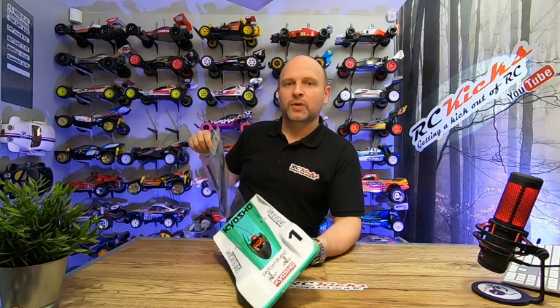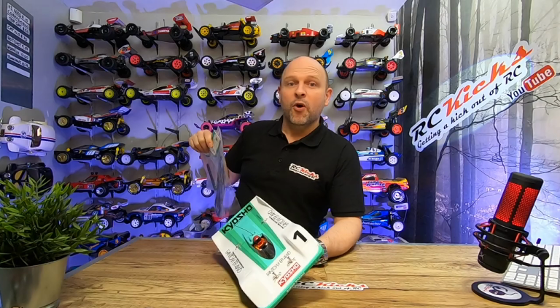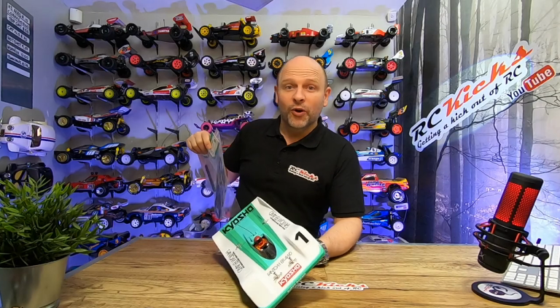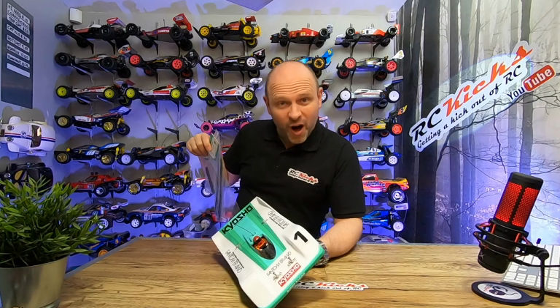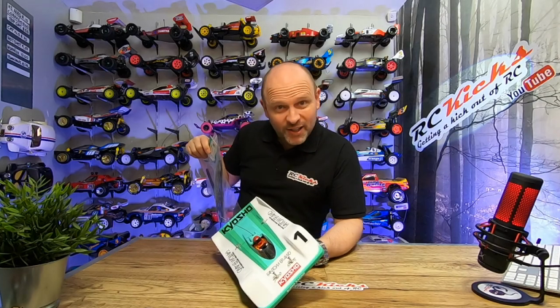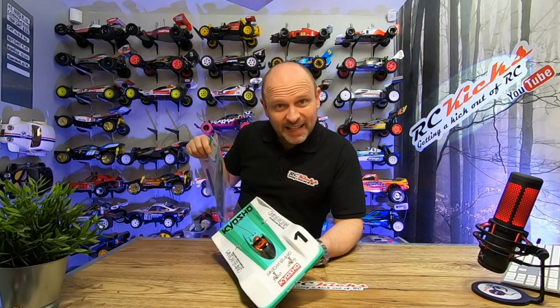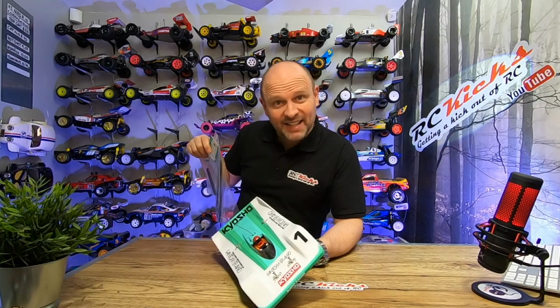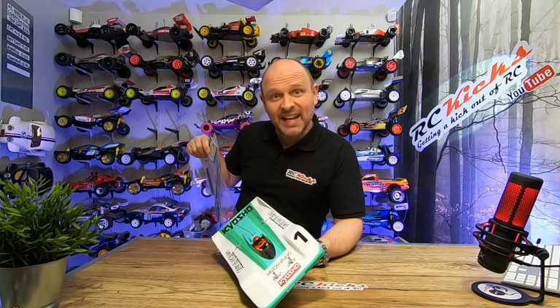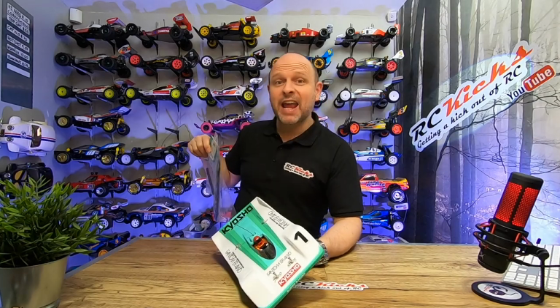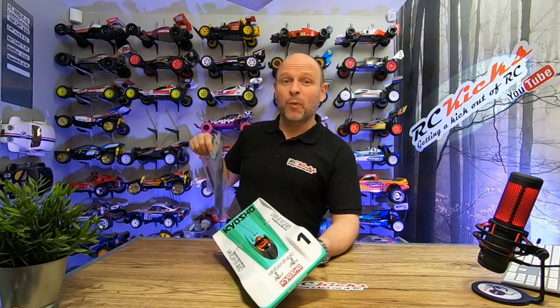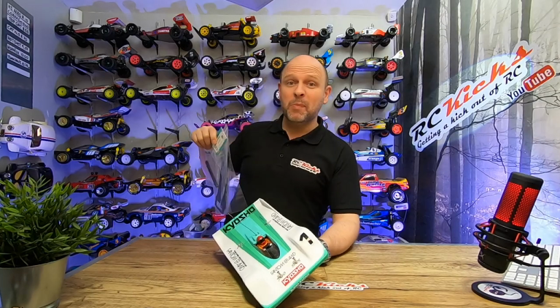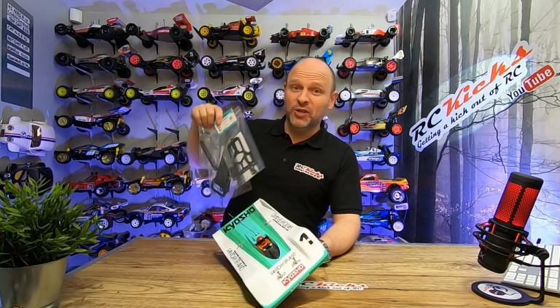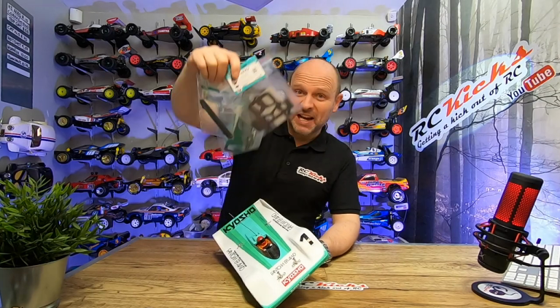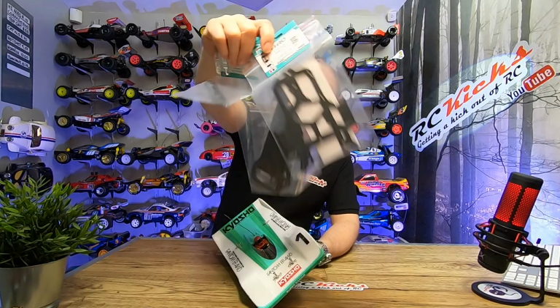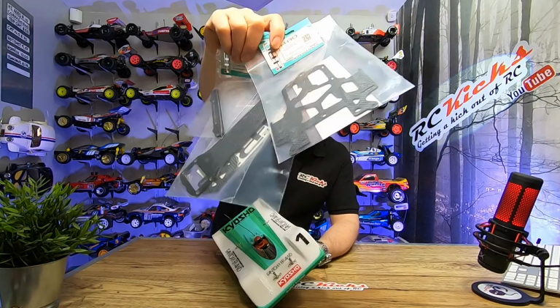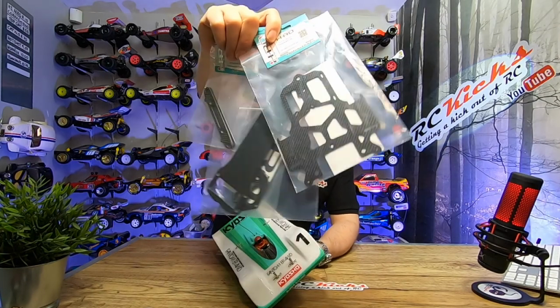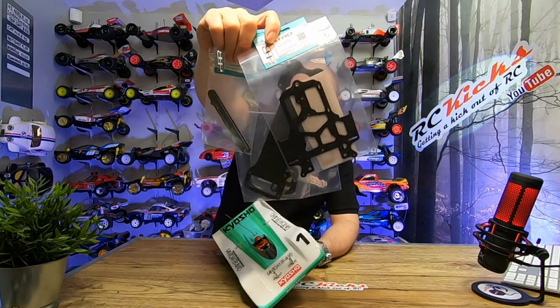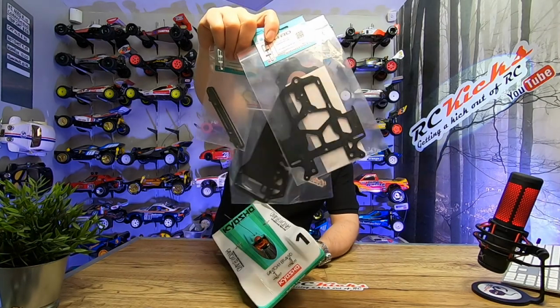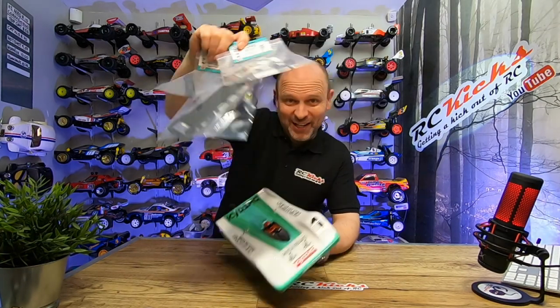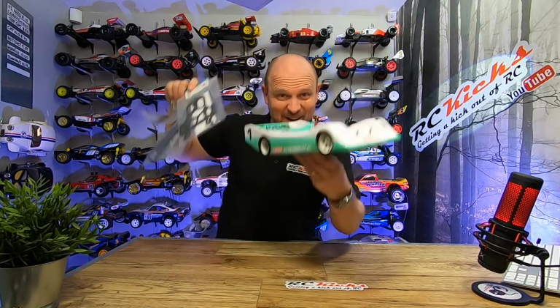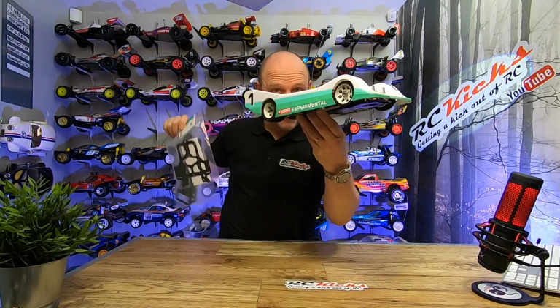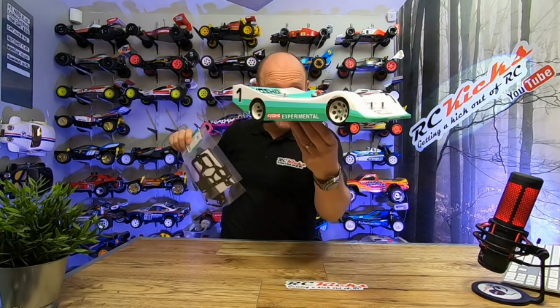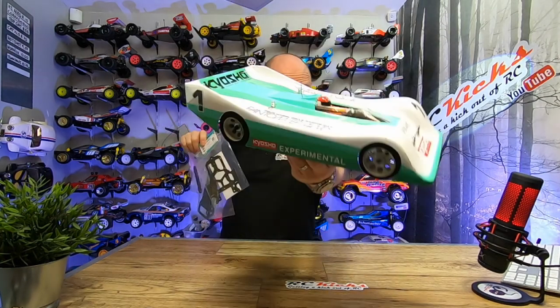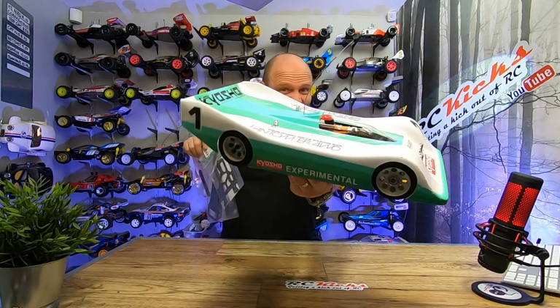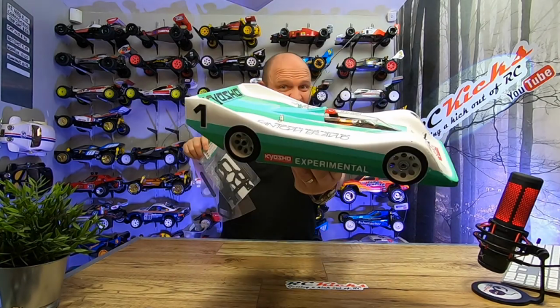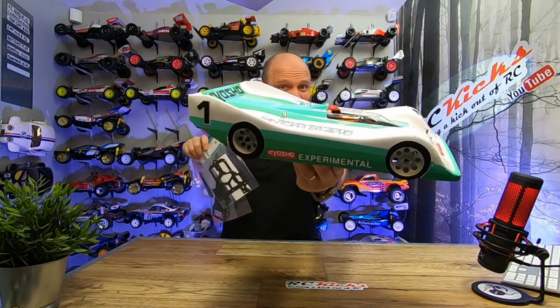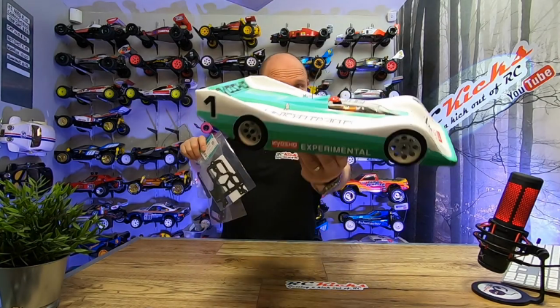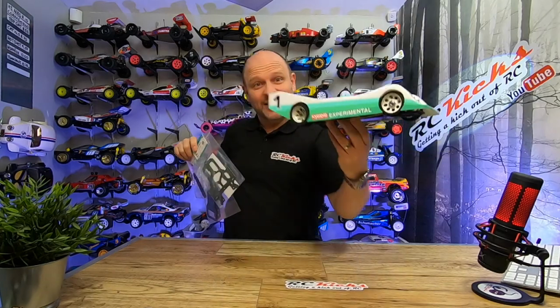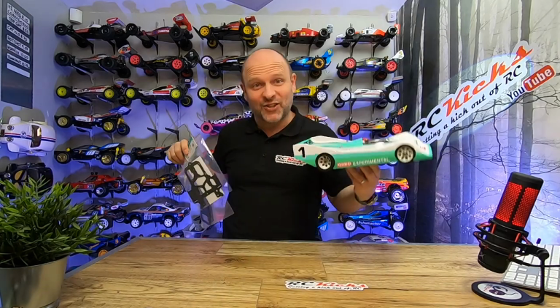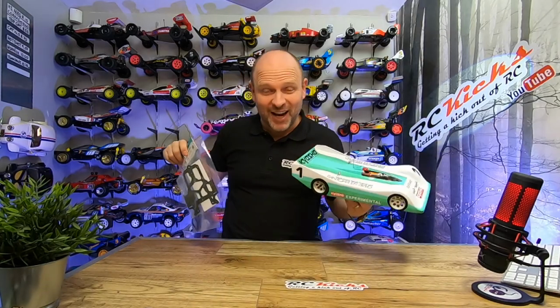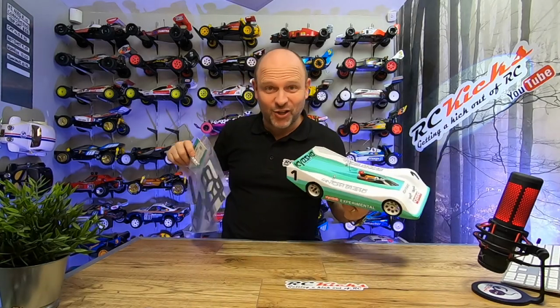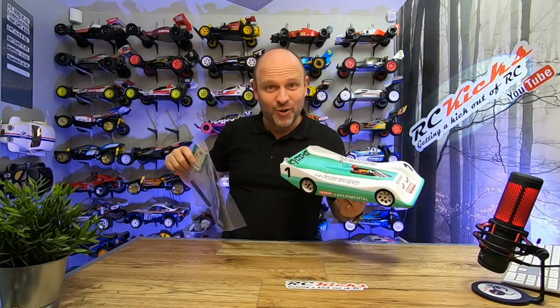On RC Kicks today, we're putting this carbon in this car. Stay tuned.